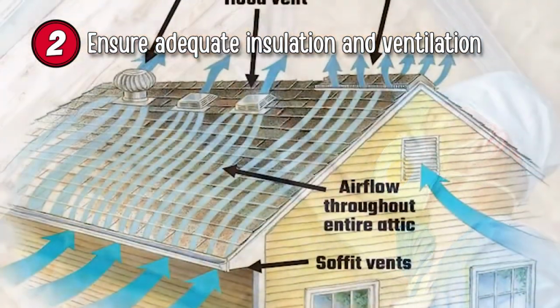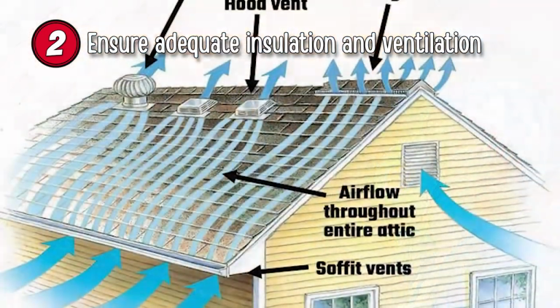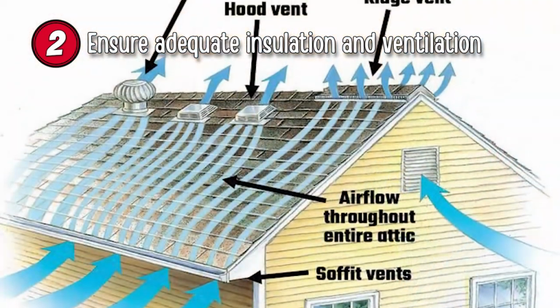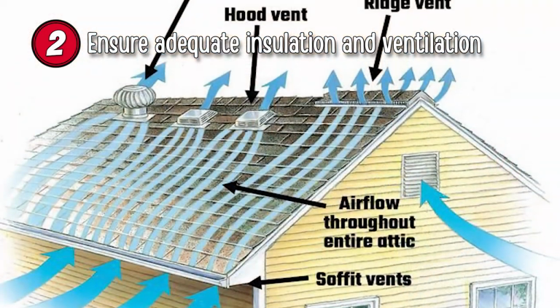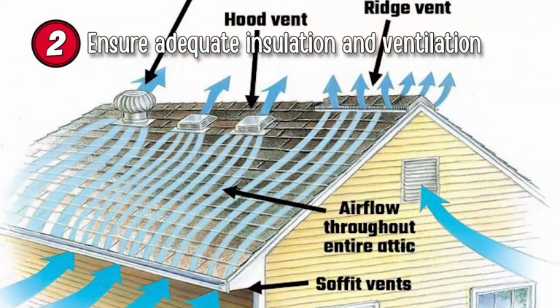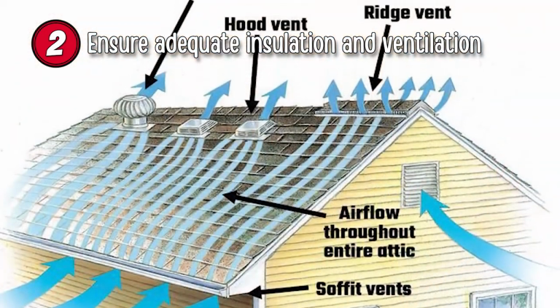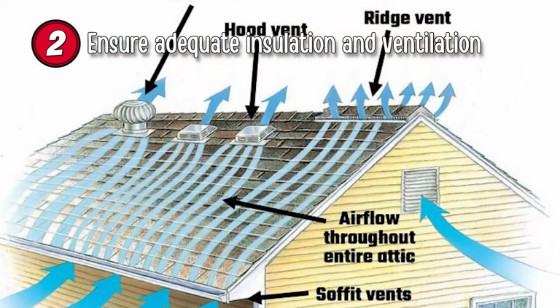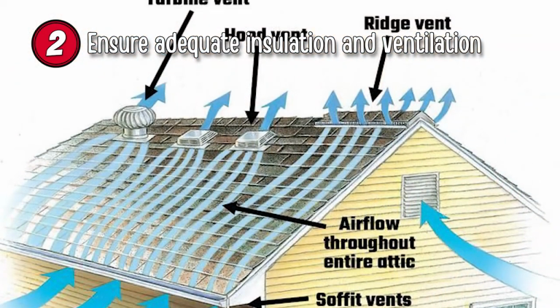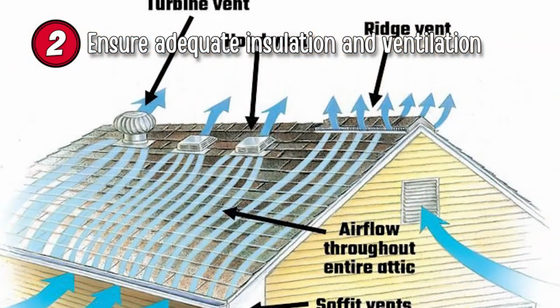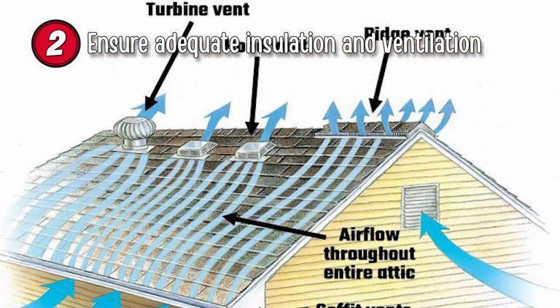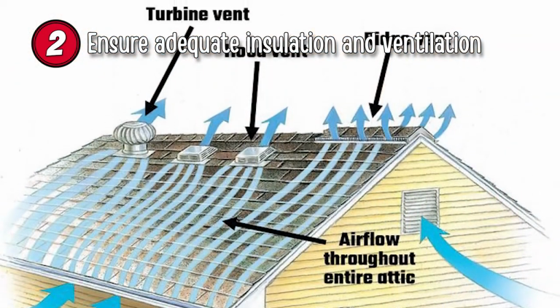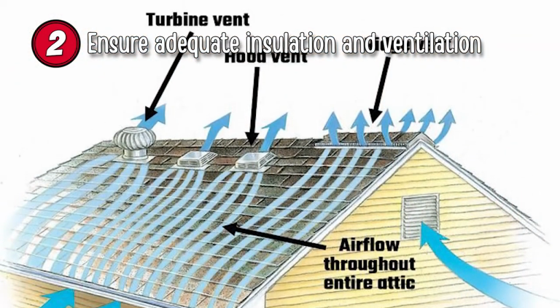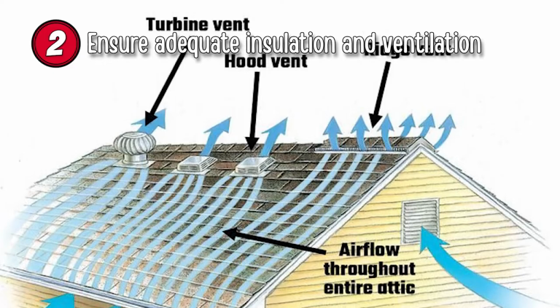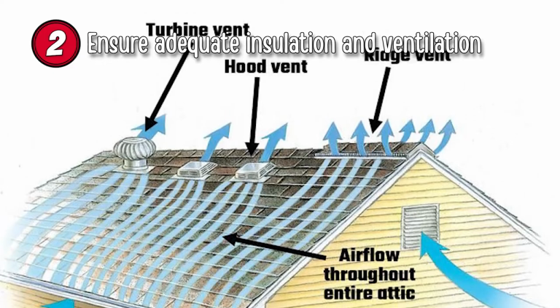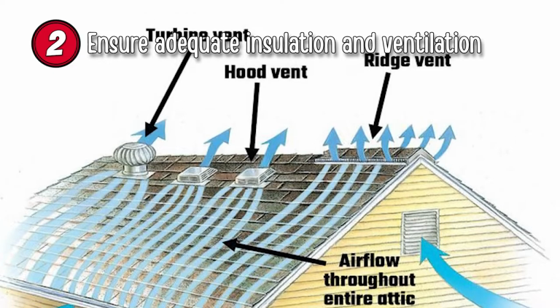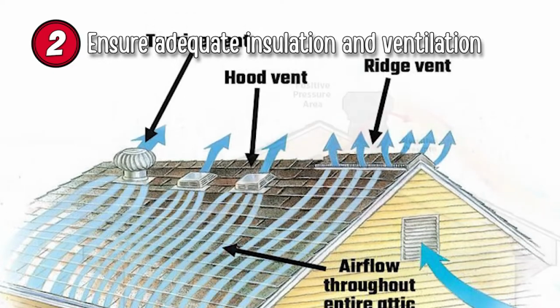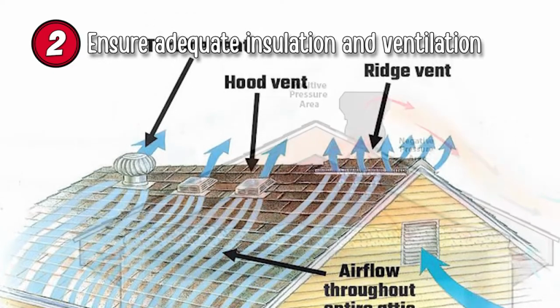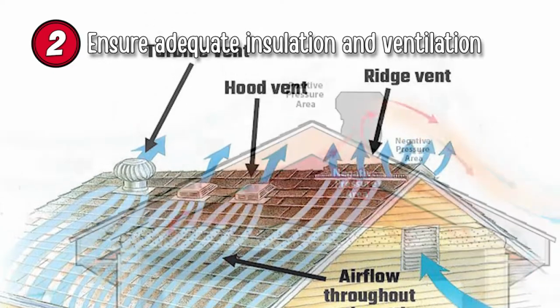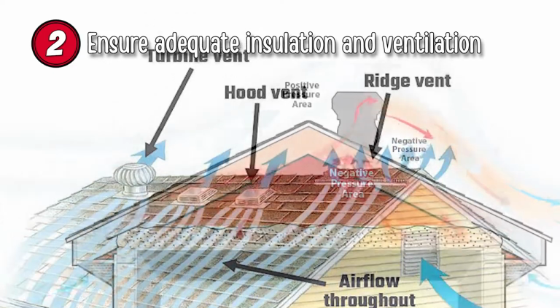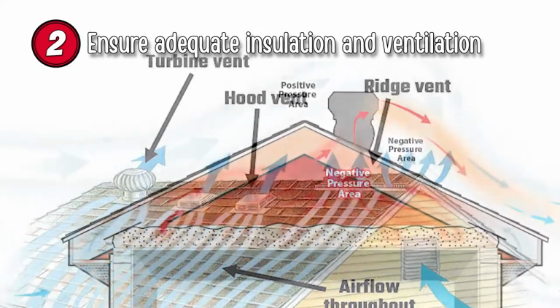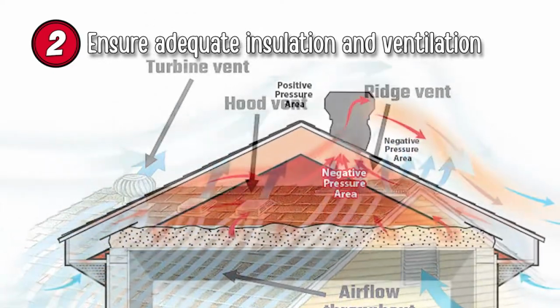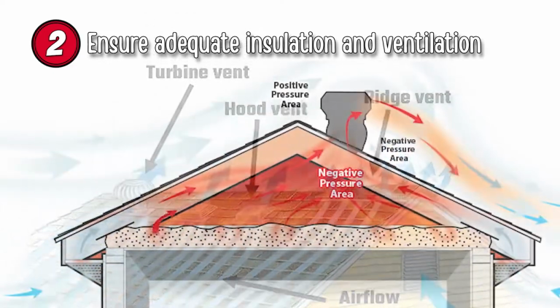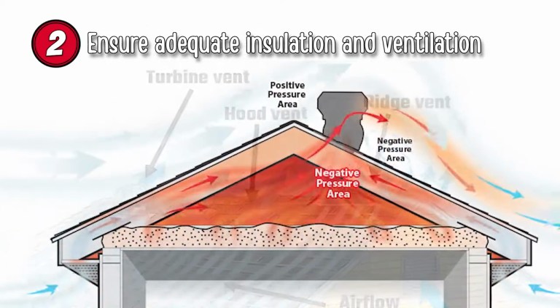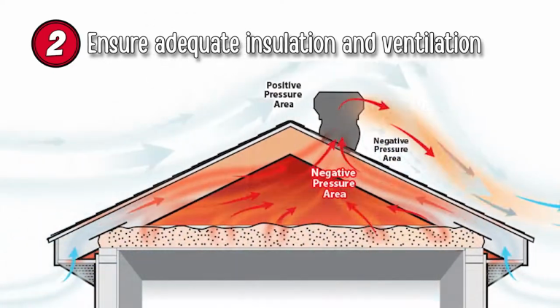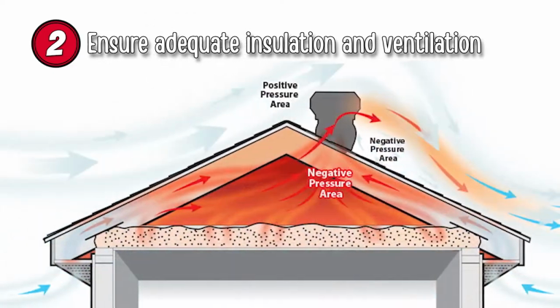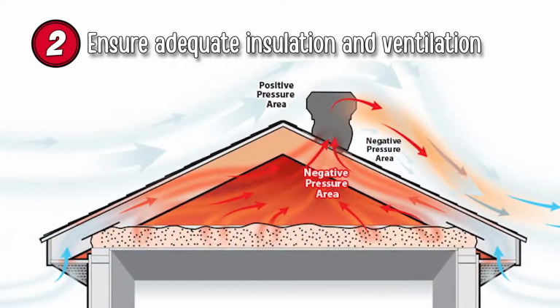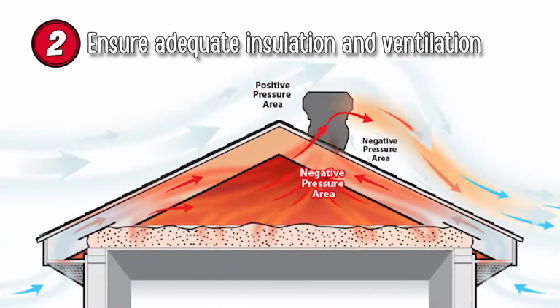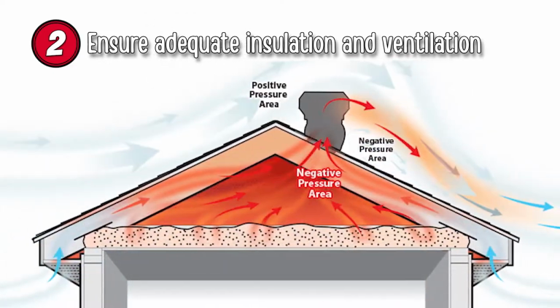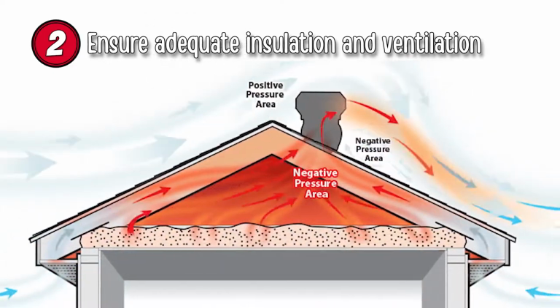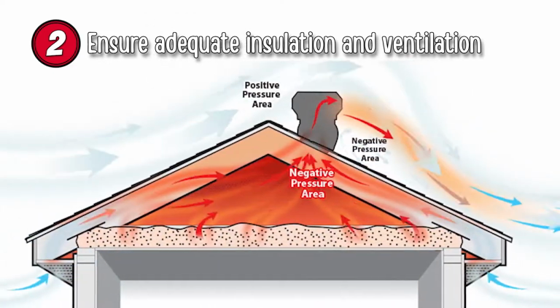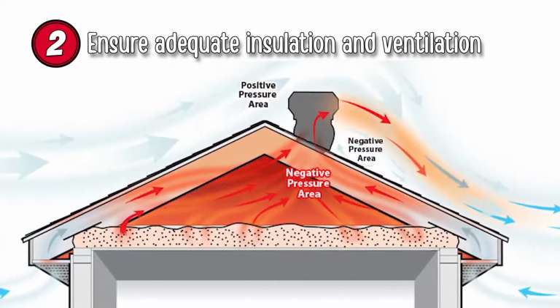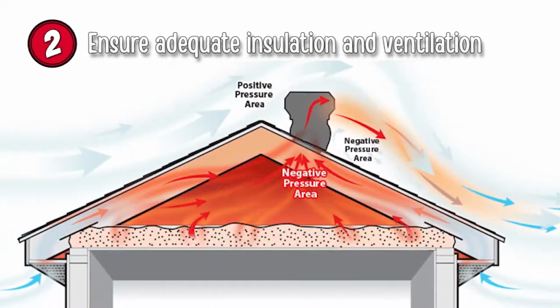Also, ensure that all upstairs vents are open and that nothing is blocking the flow of air.